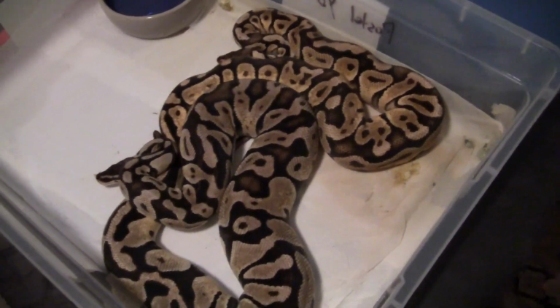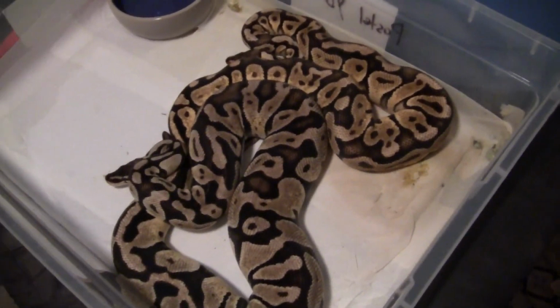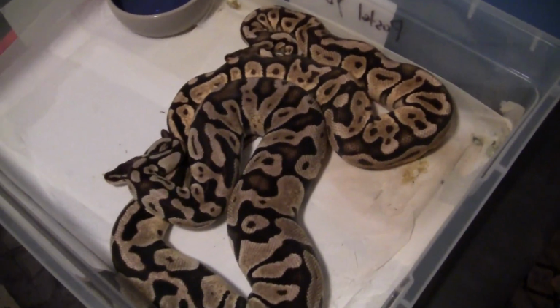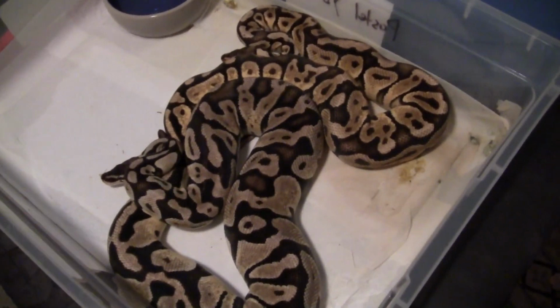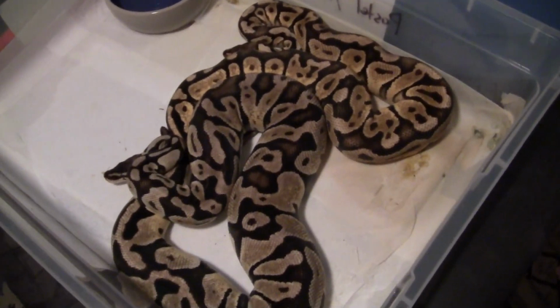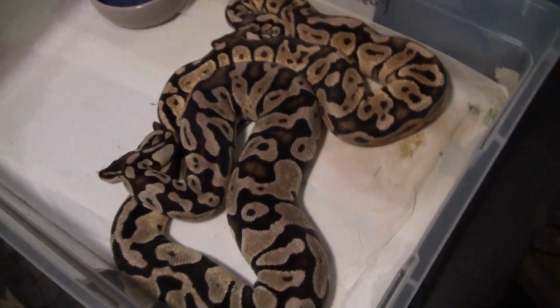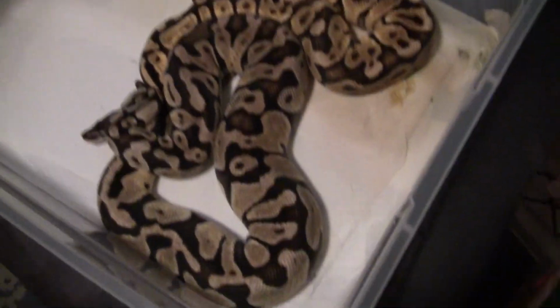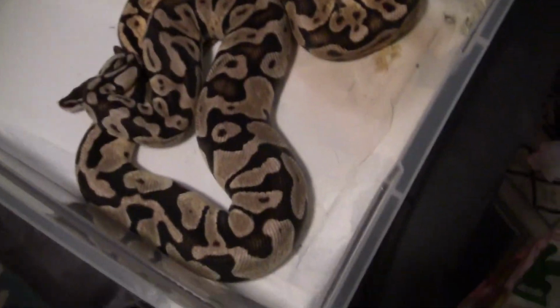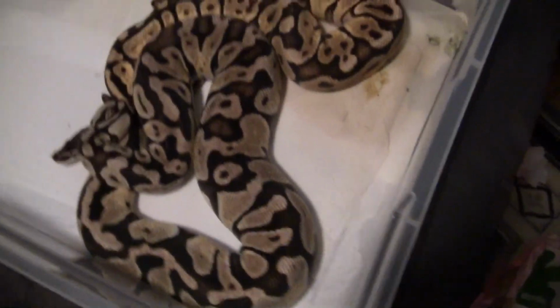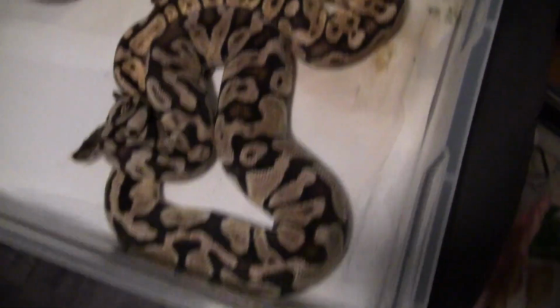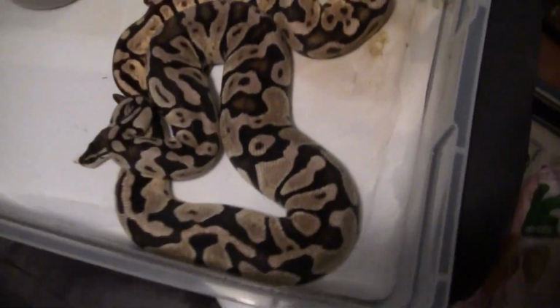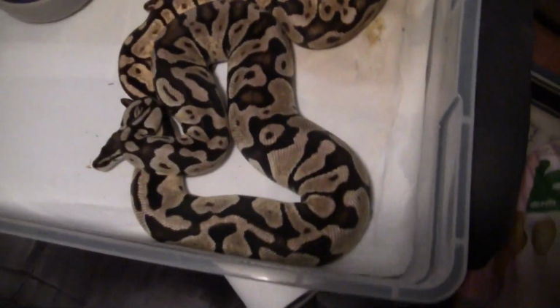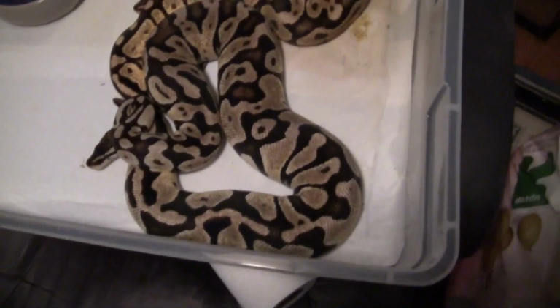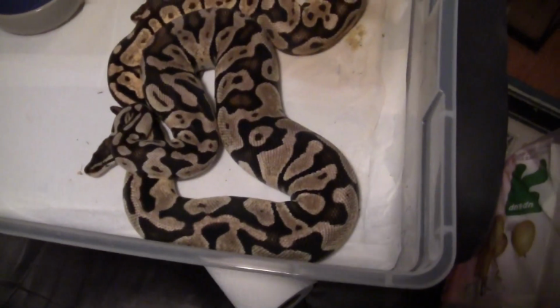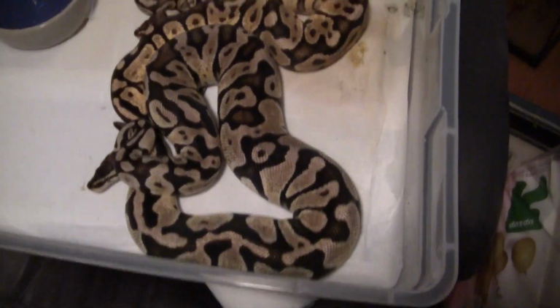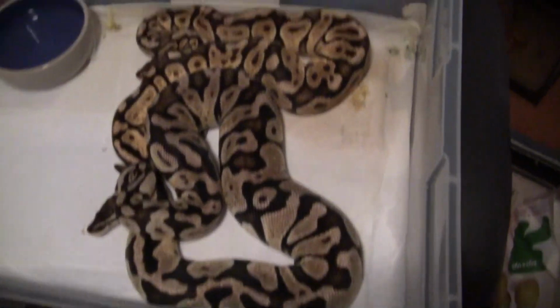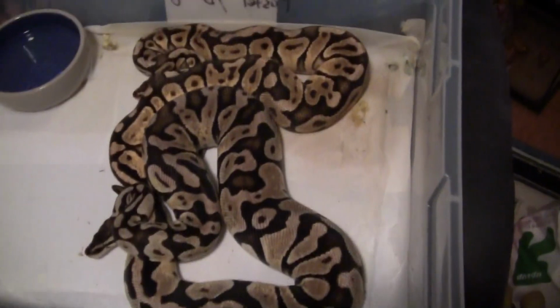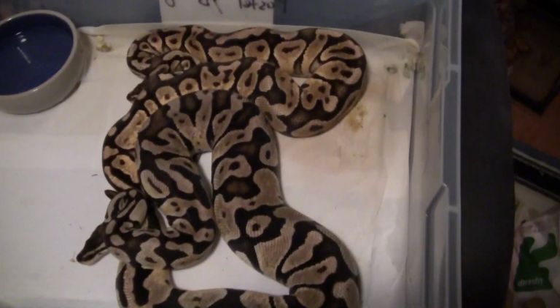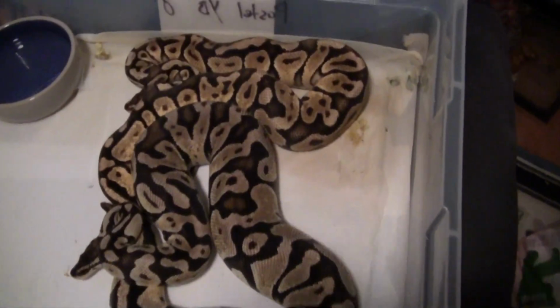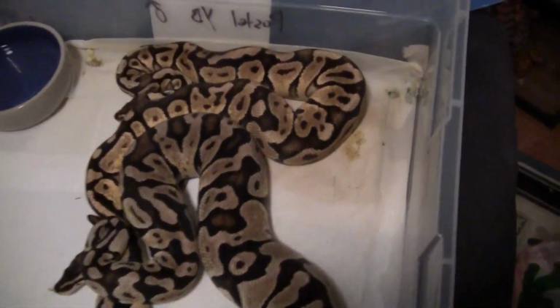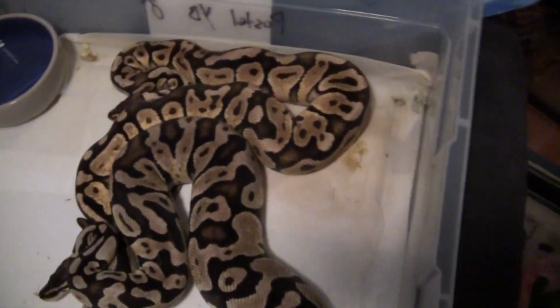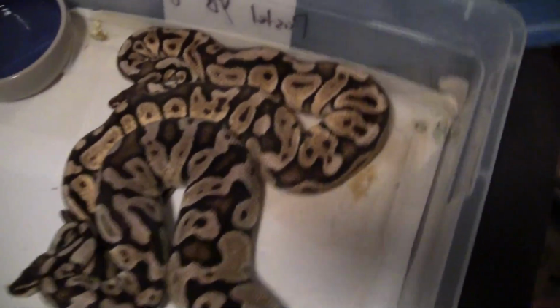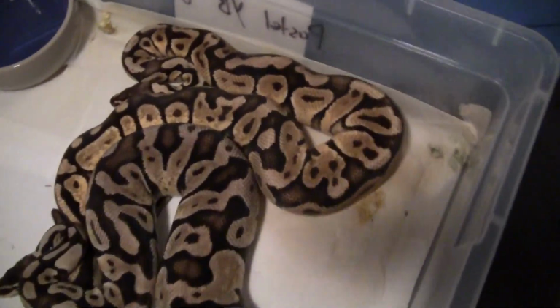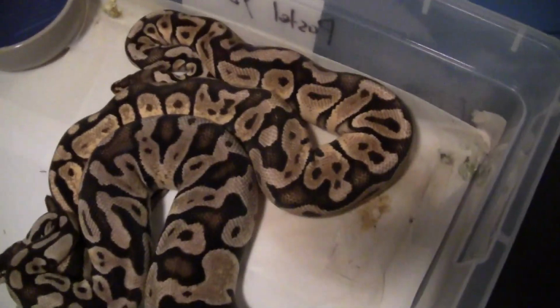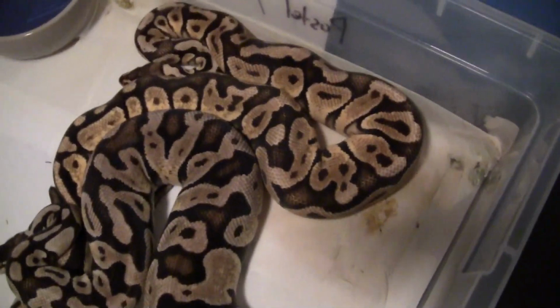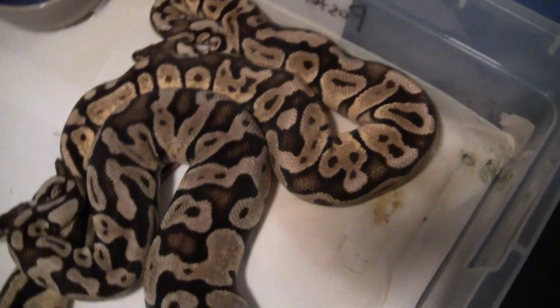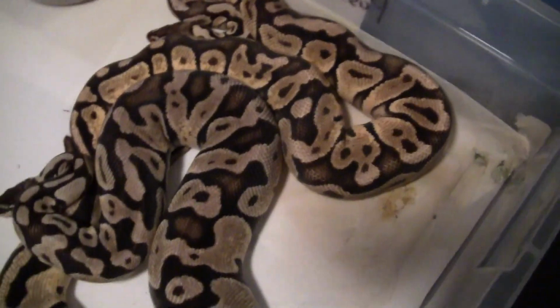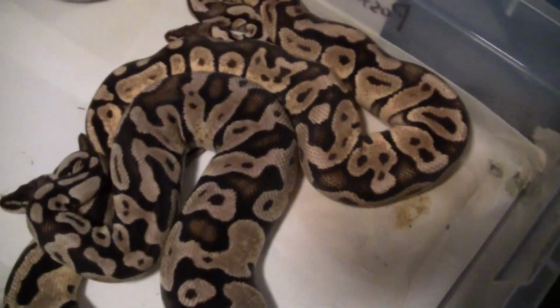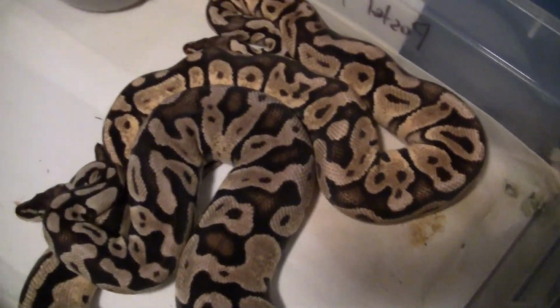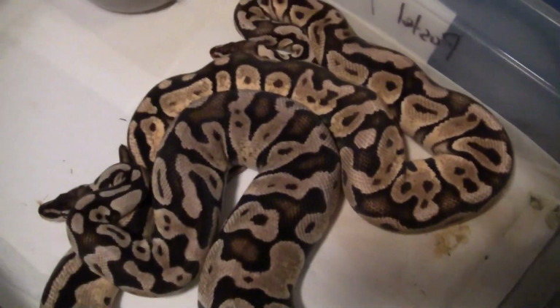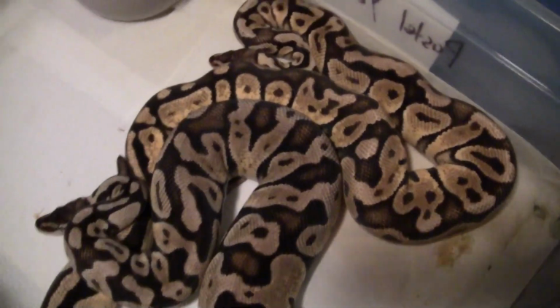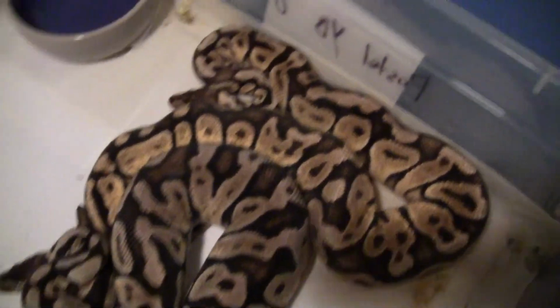Hey, what's going on guys? Alex here at DarkMonkeyBalls.com, just checking on these guys.